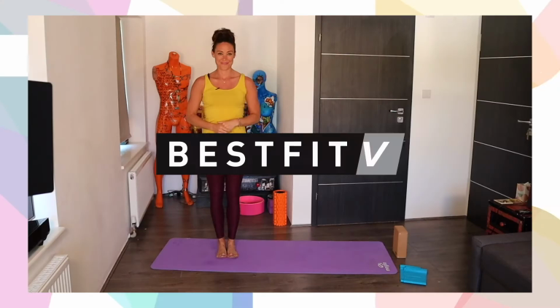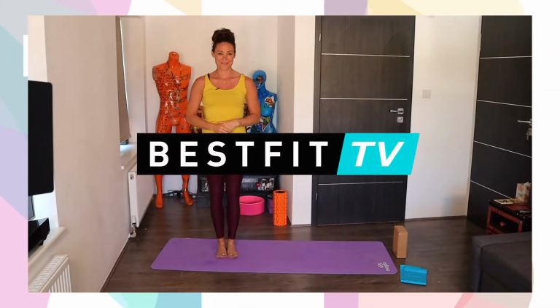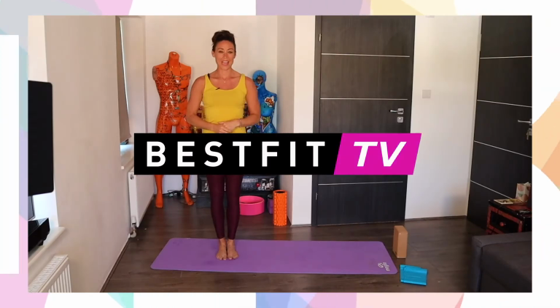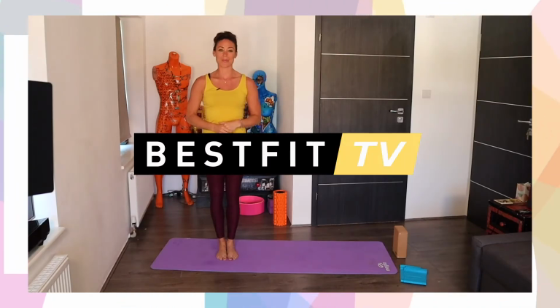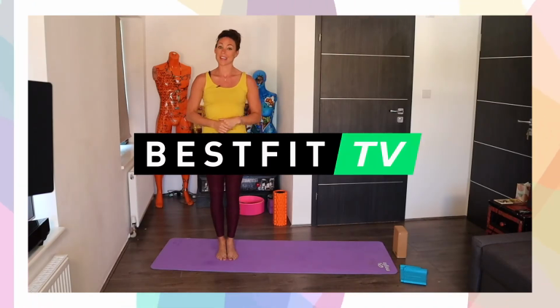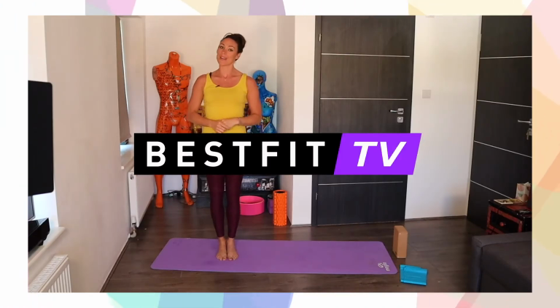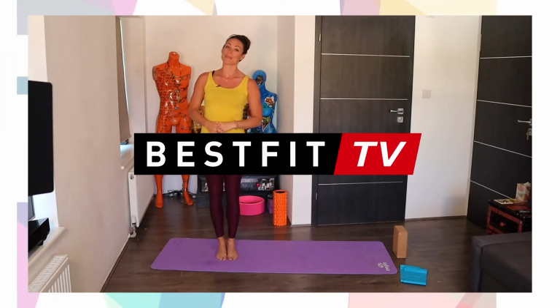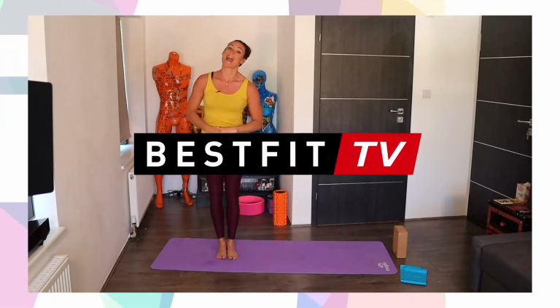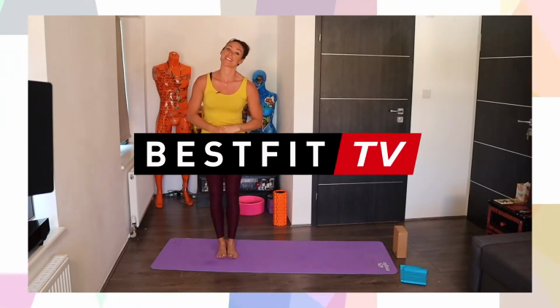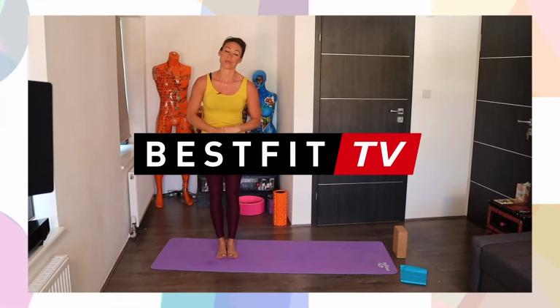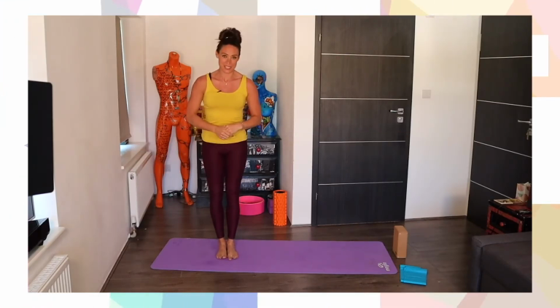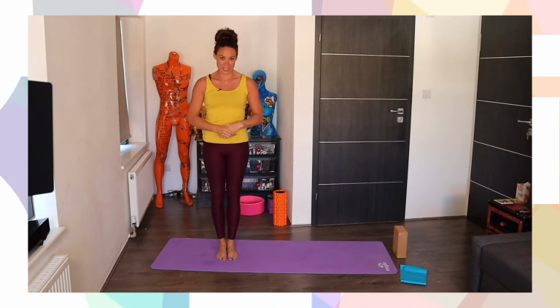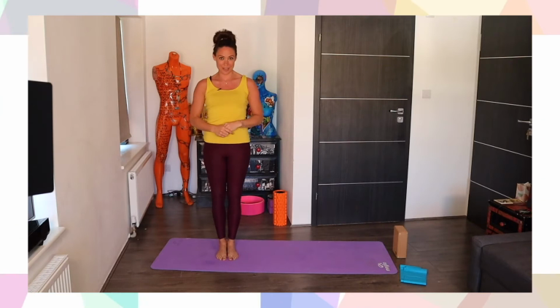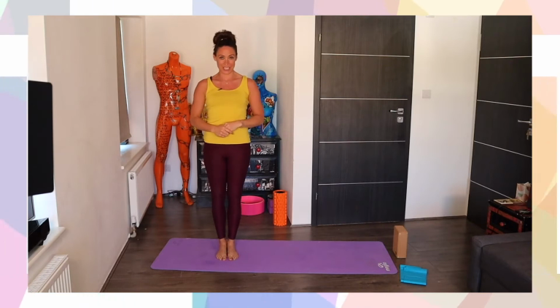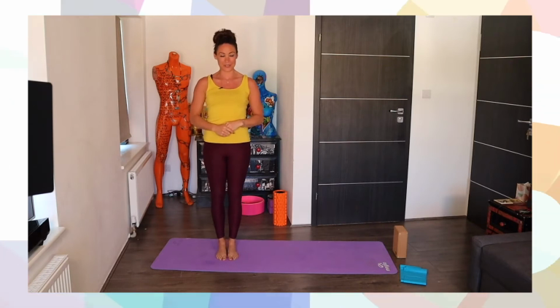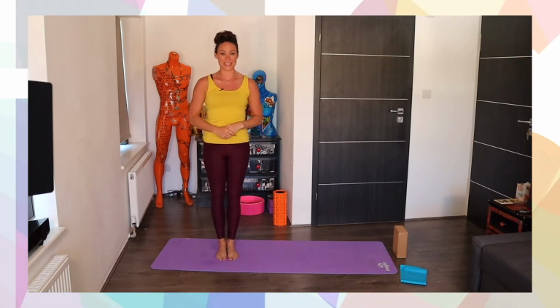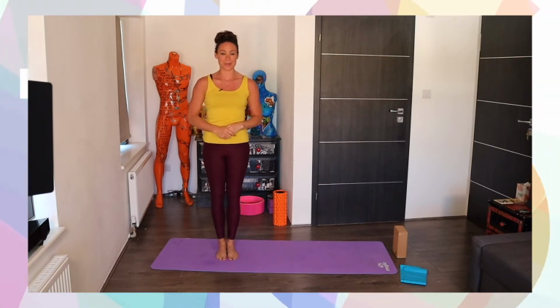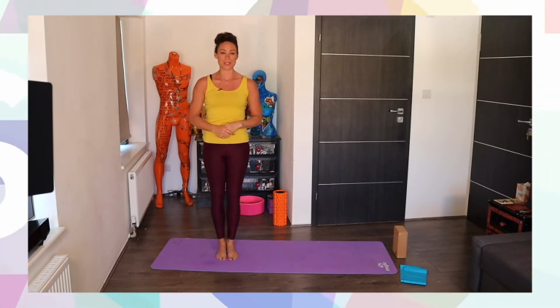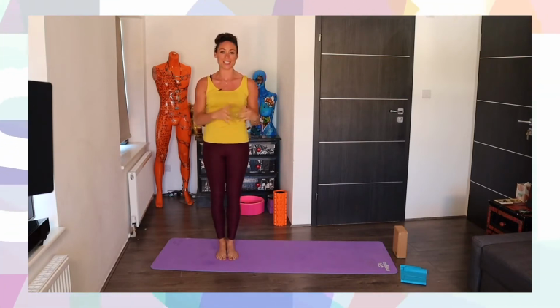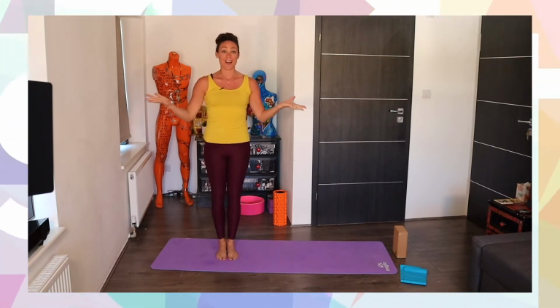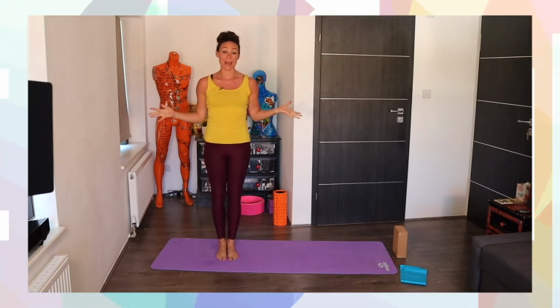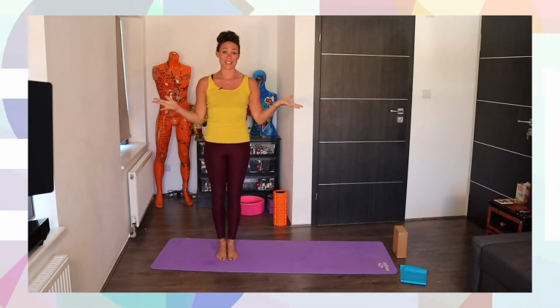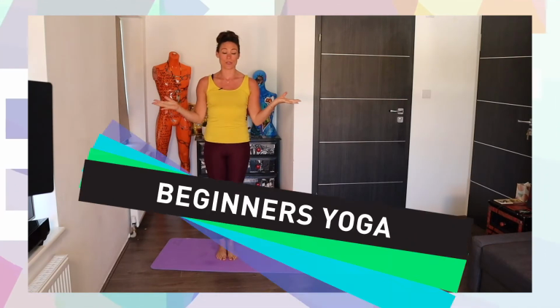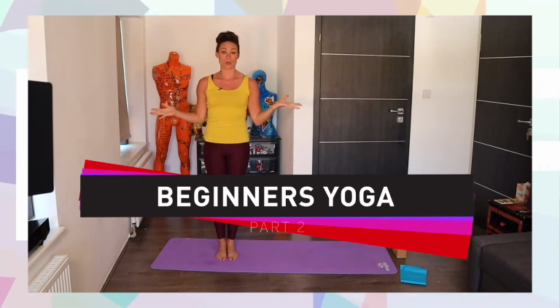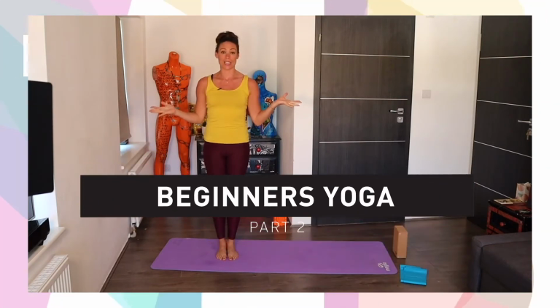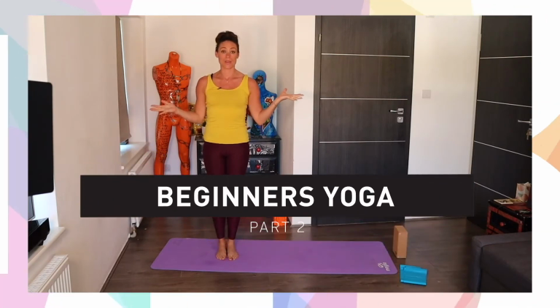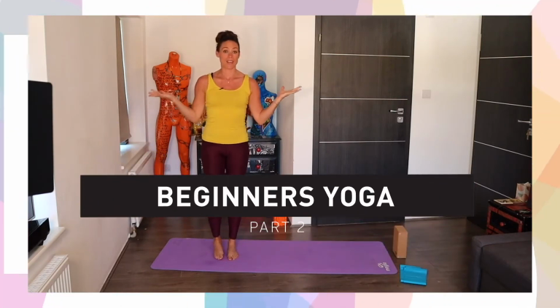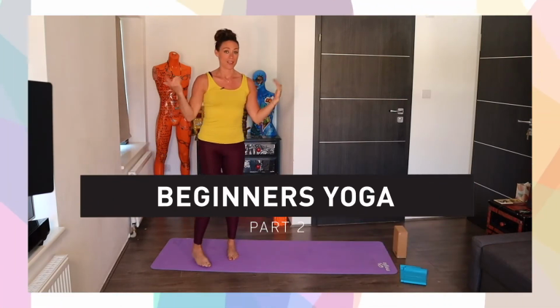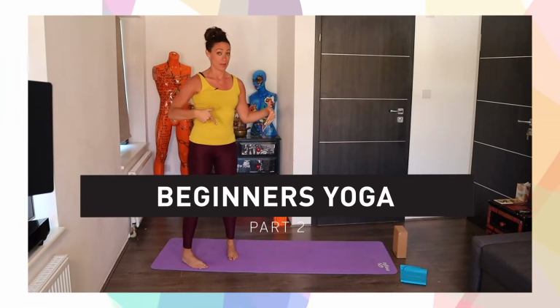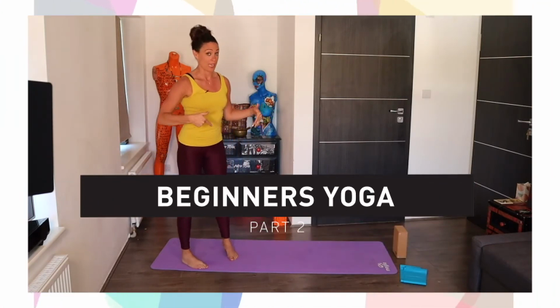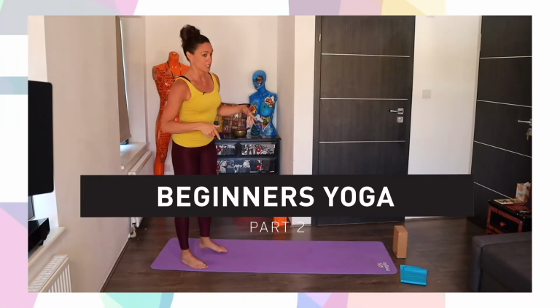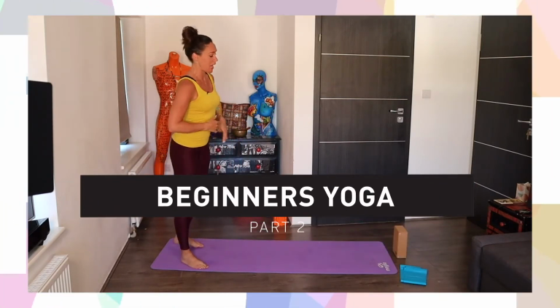Hi everybody, welcome back to Best Fit TV and Free Sports. I'm Alexandra Gui. Let's get back to the mat.